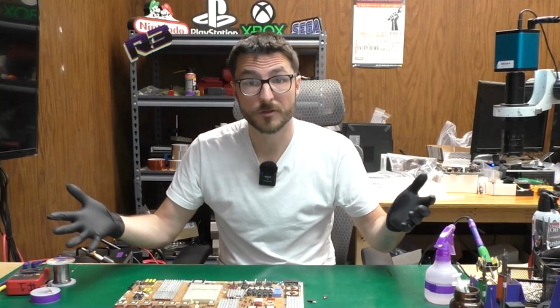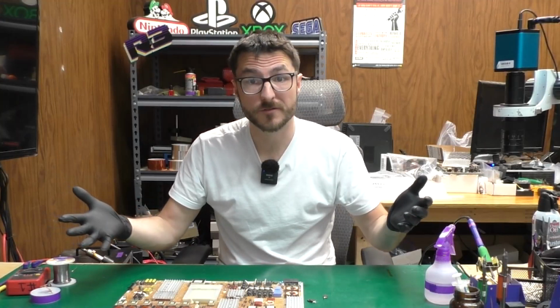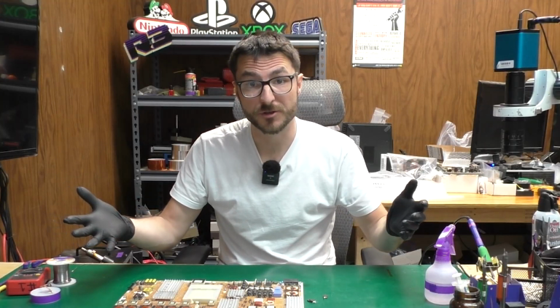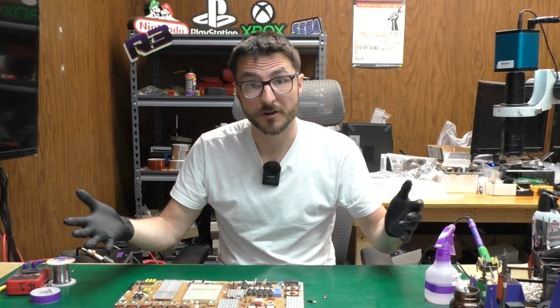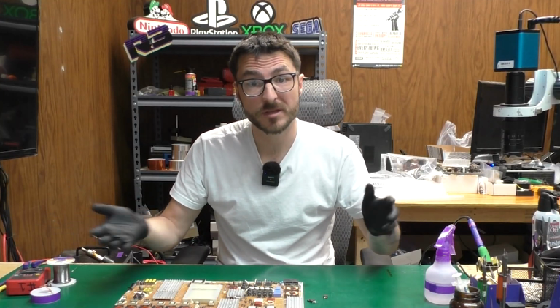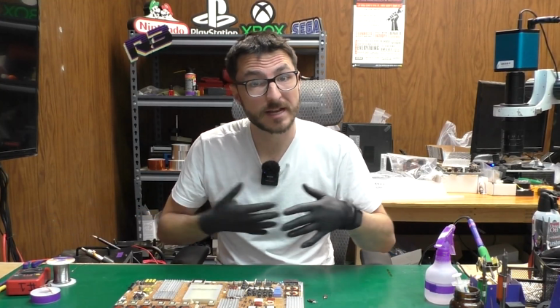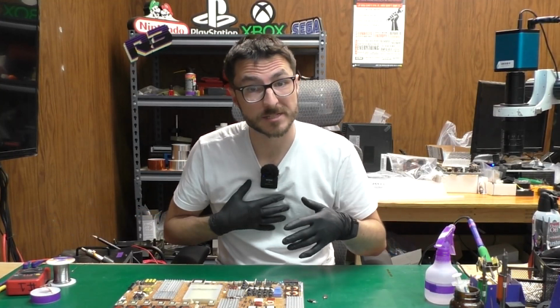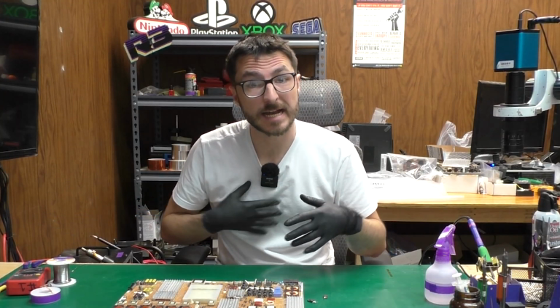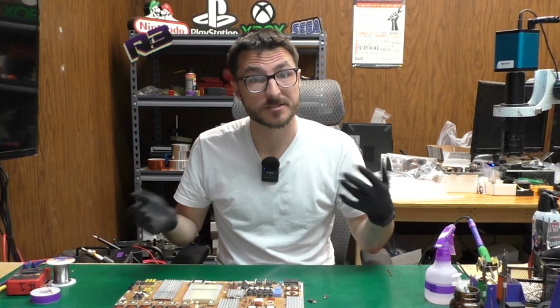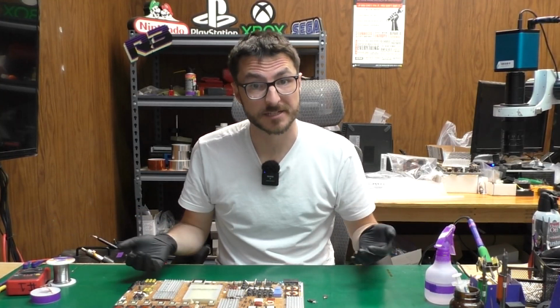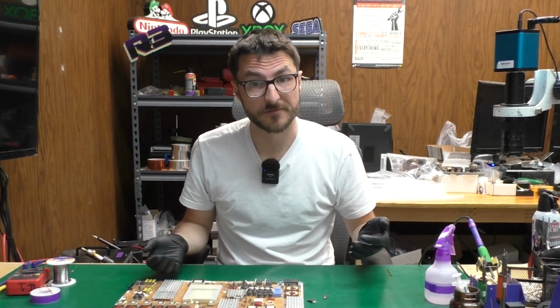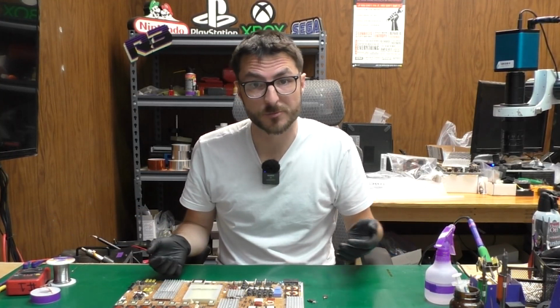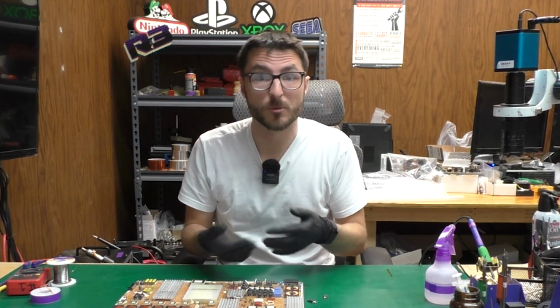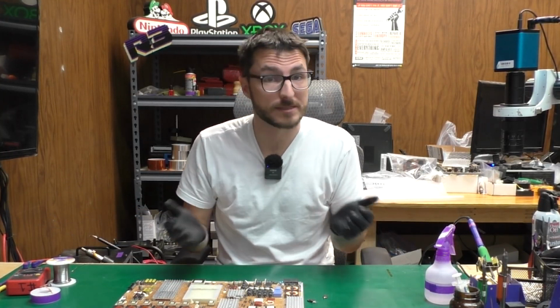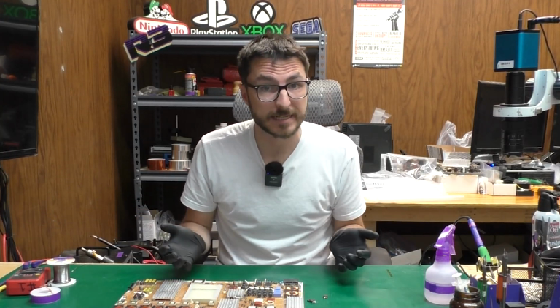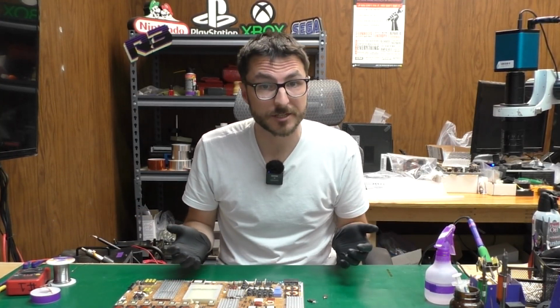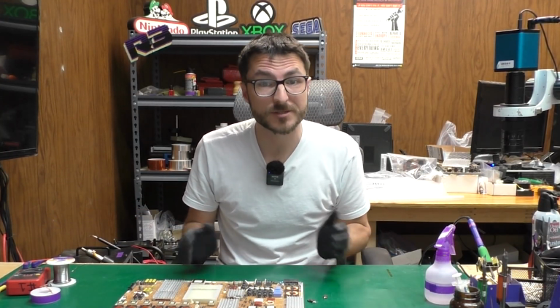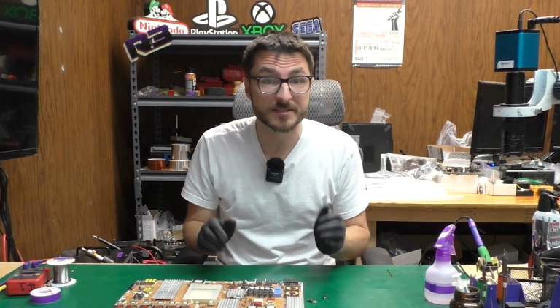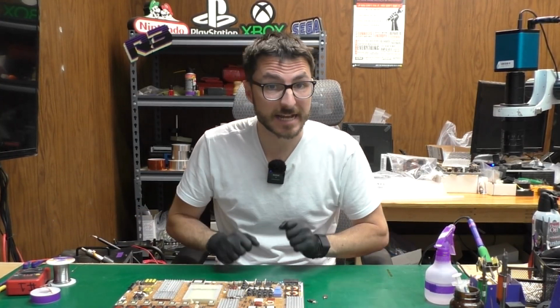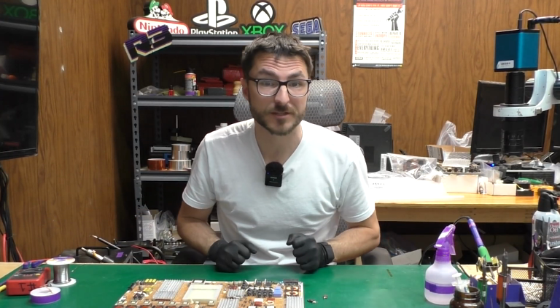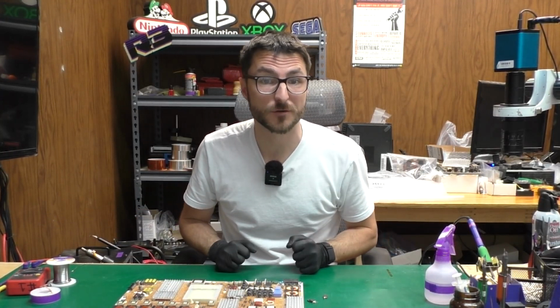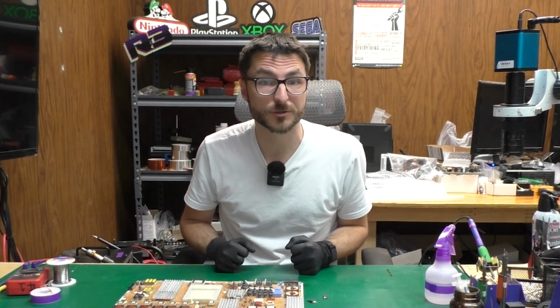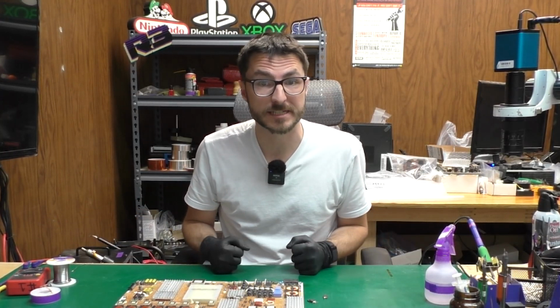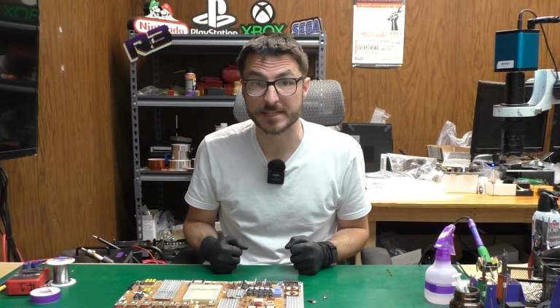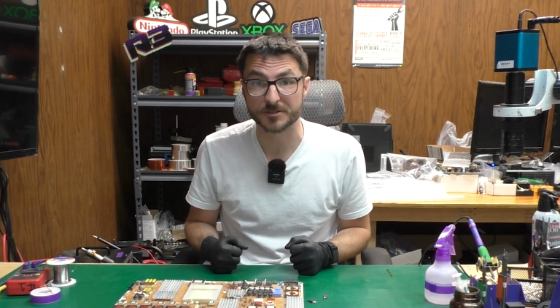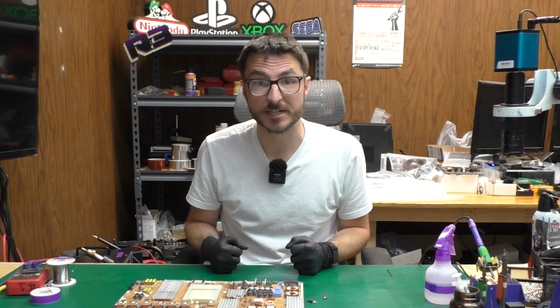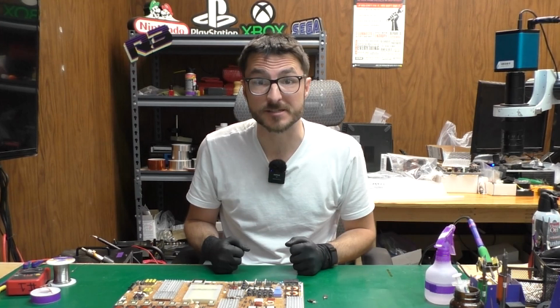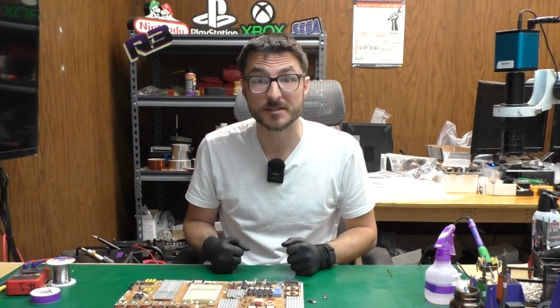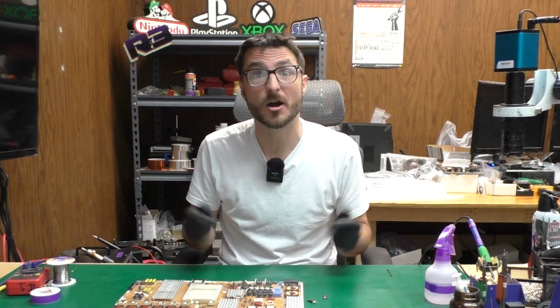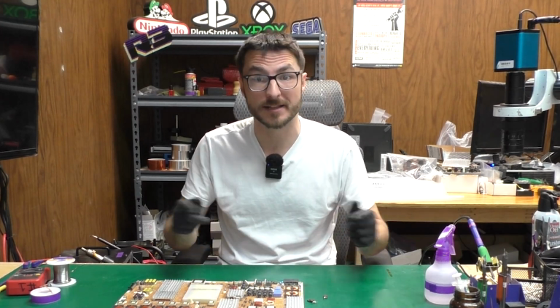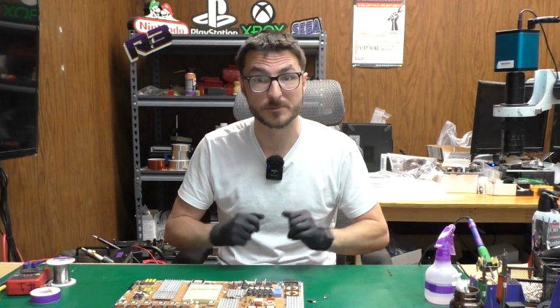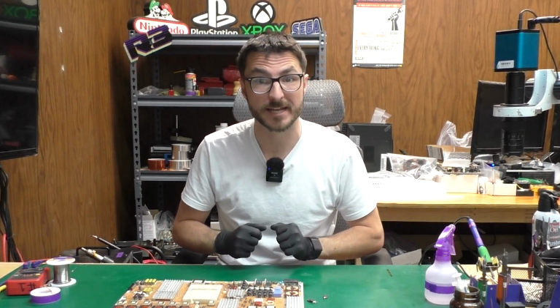For those of you who don't know me, my name is Nick. I started Nick's TV Repair more than a decade ago and since then have fixed over 27,000 devices. All right, let's begin.